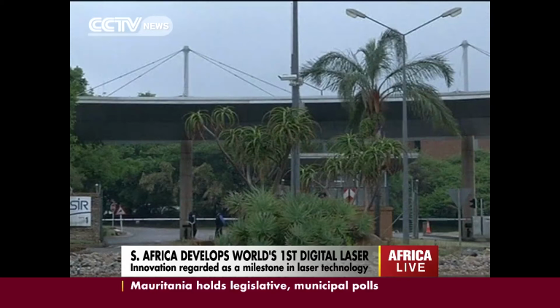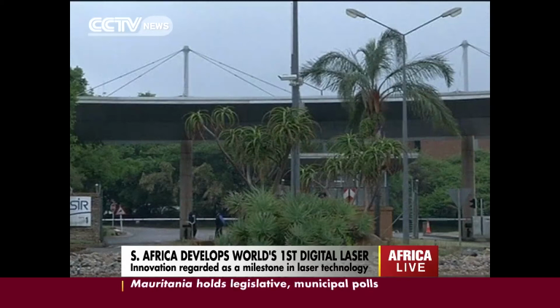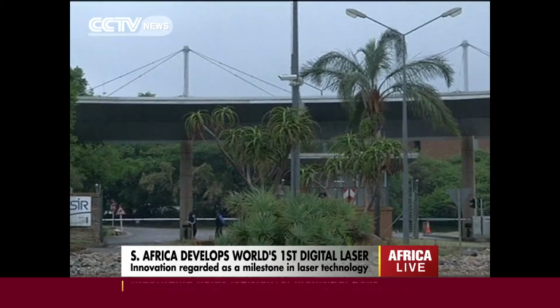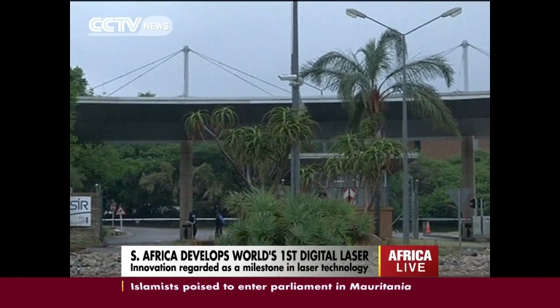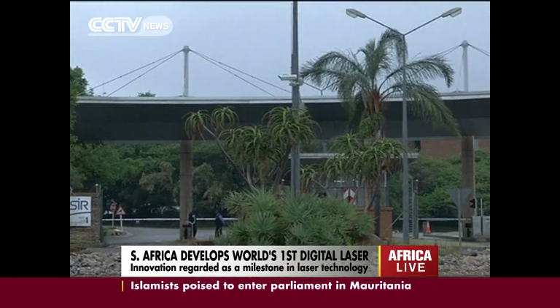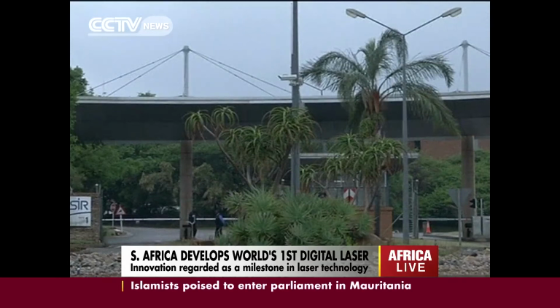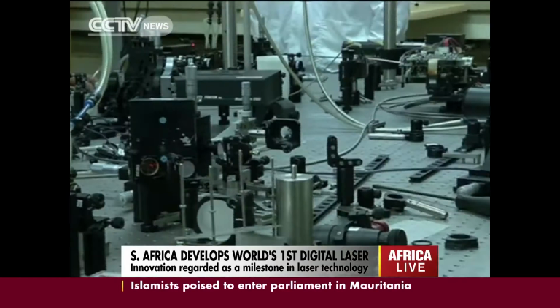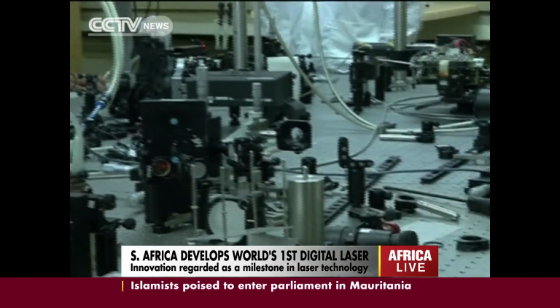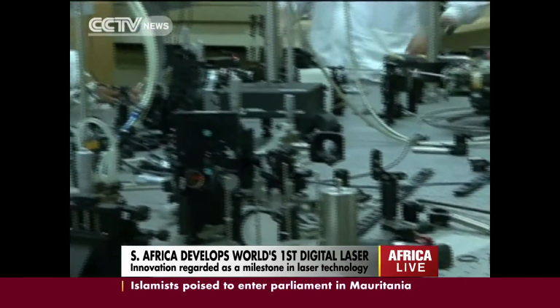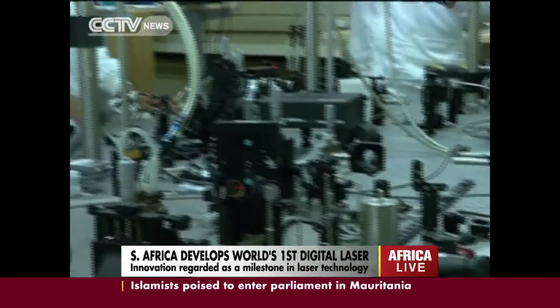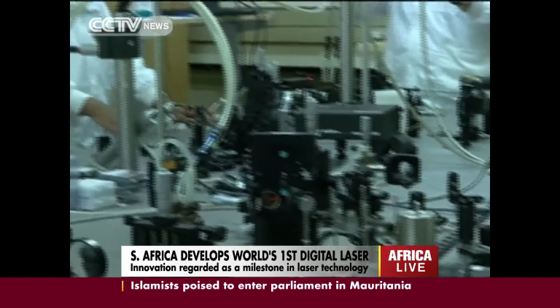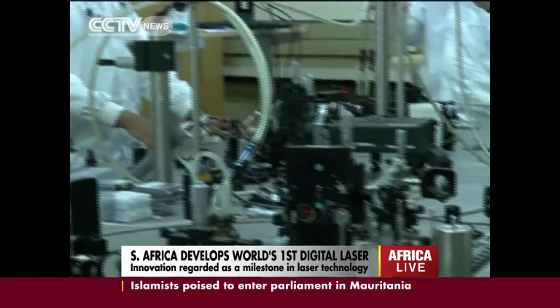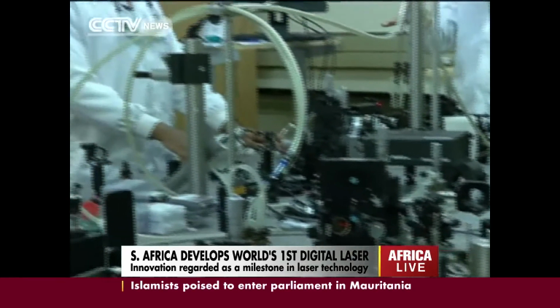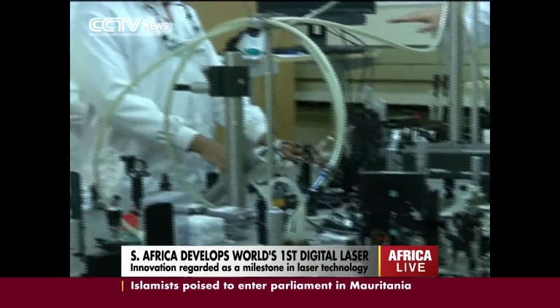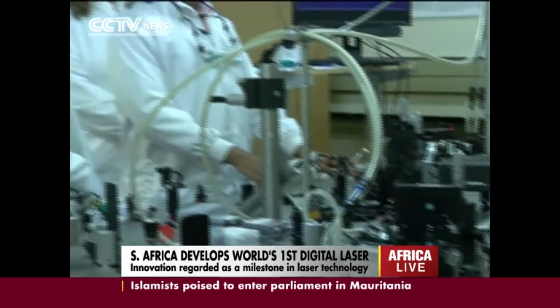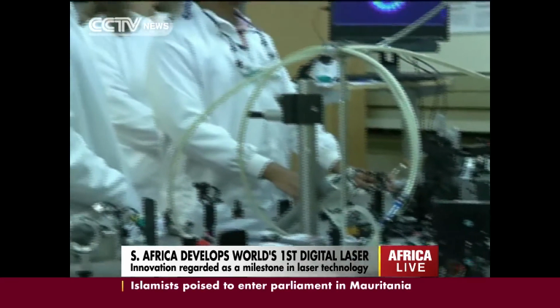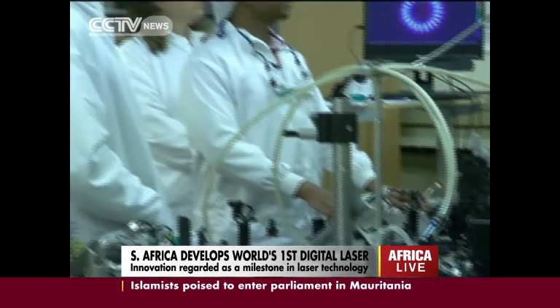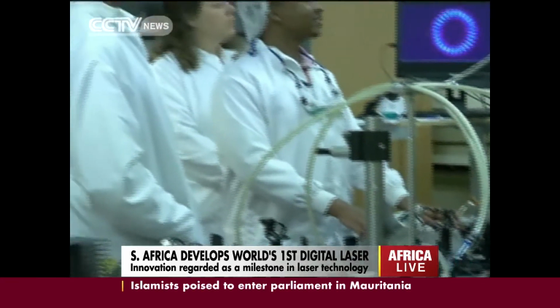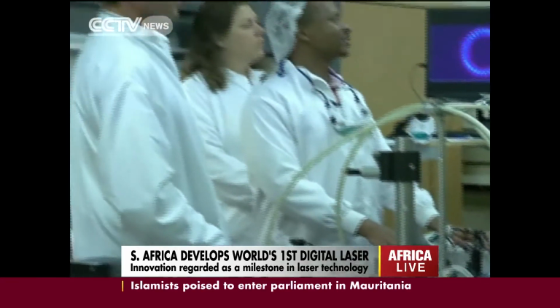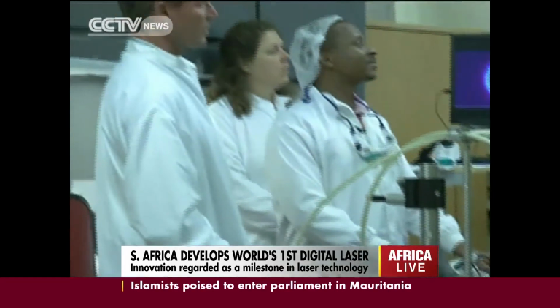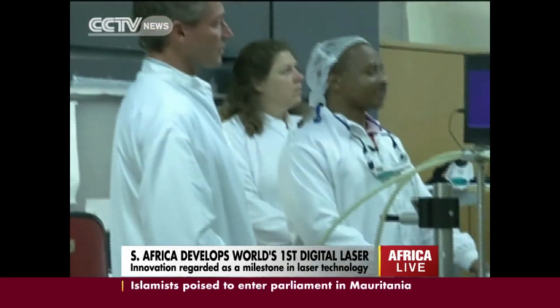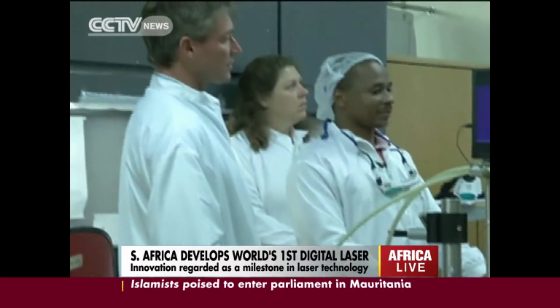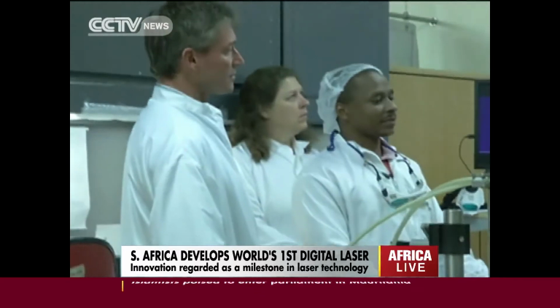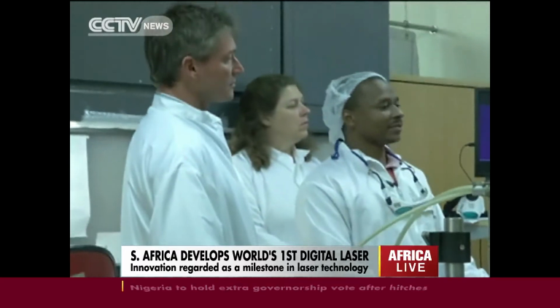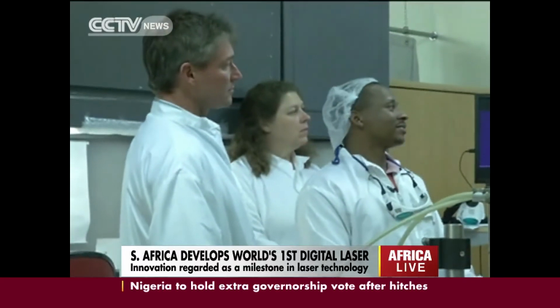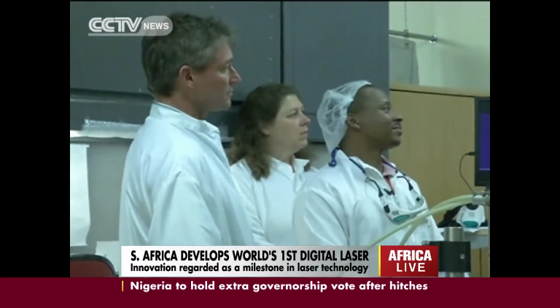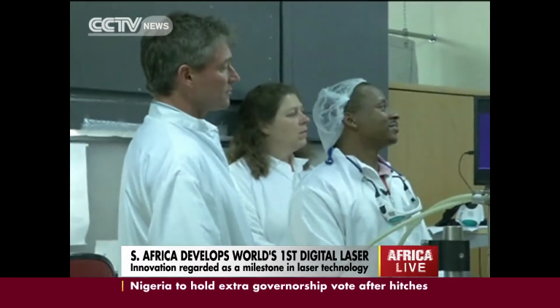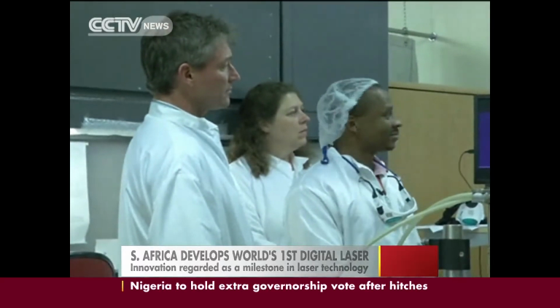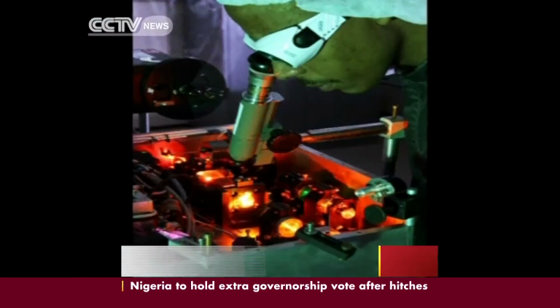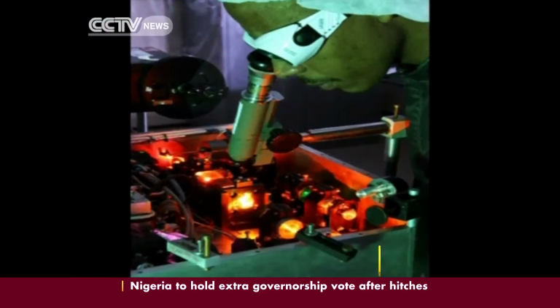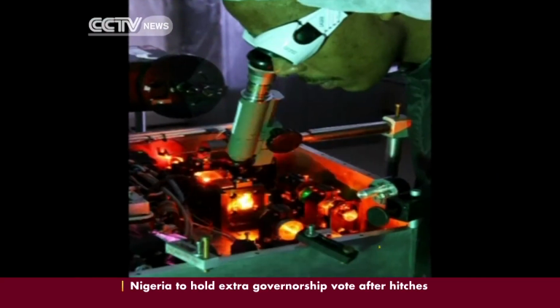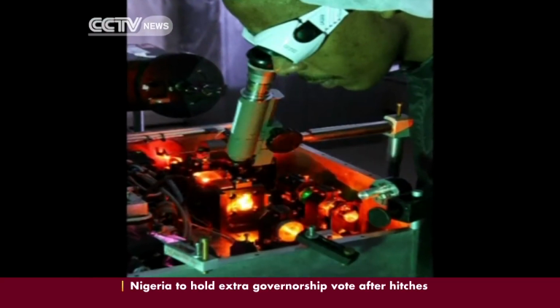The new development has been regarded as a breakthrough in laser technology. The digital laser is an idea that we had a few years ago.